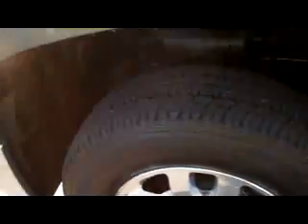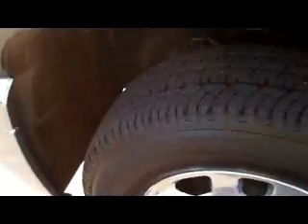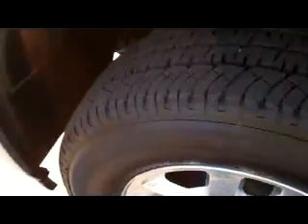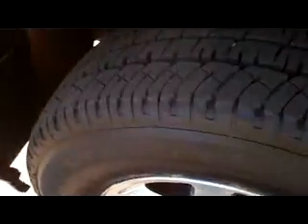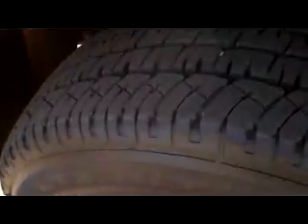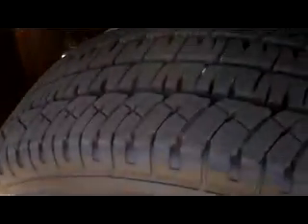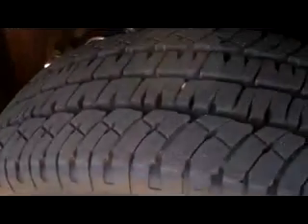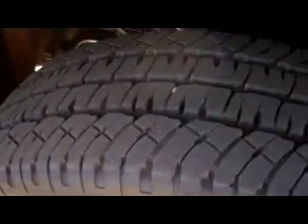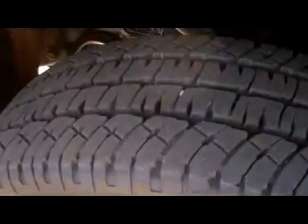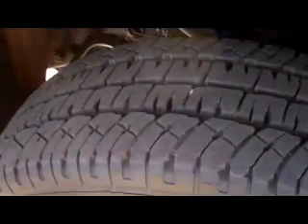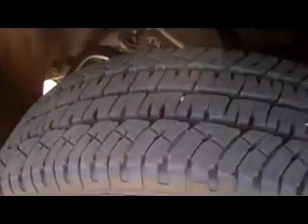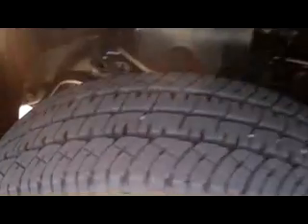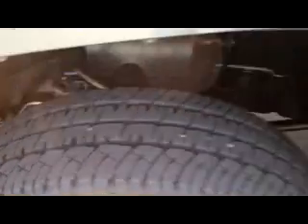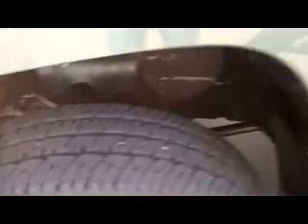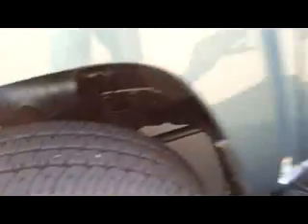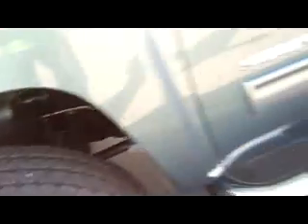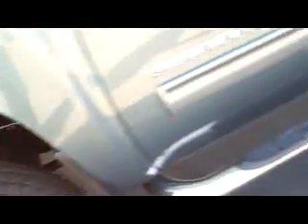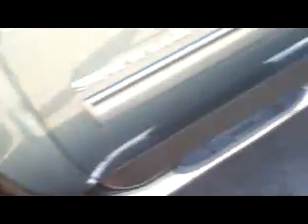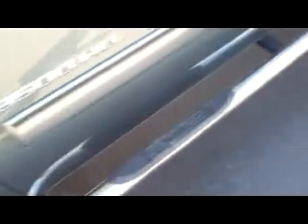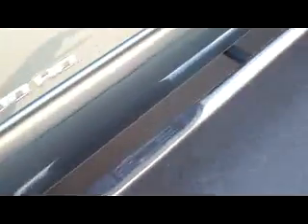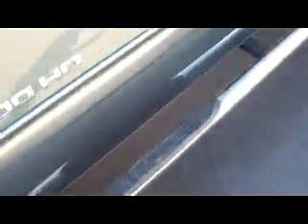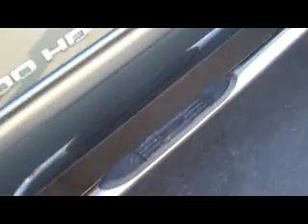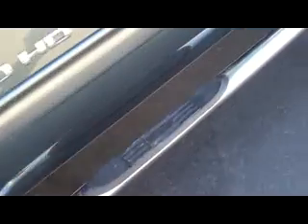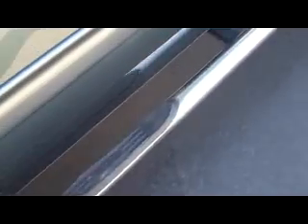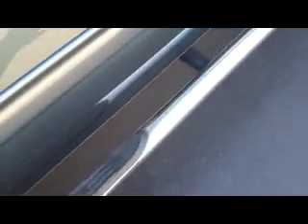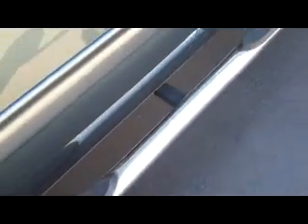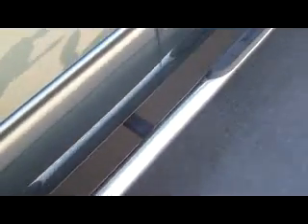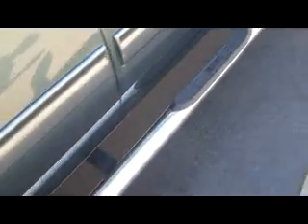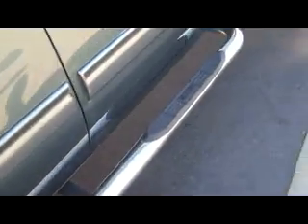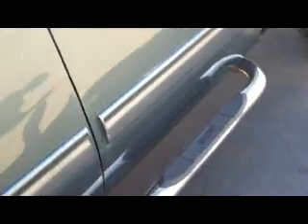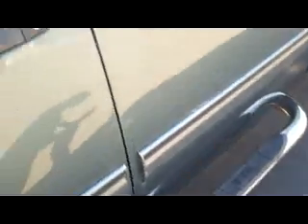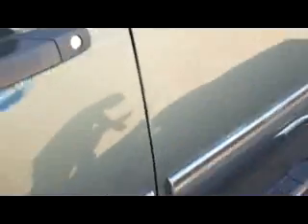As you can see, it's got great tread left on the tires. The exterior is in excellent condition. It's also got the nice chrome step bar right here.